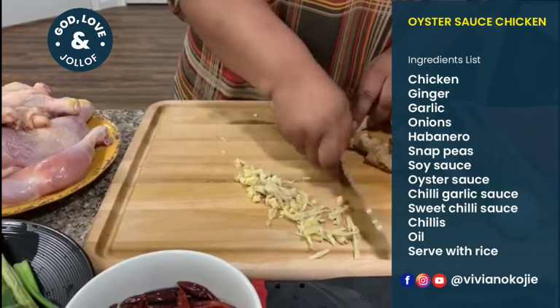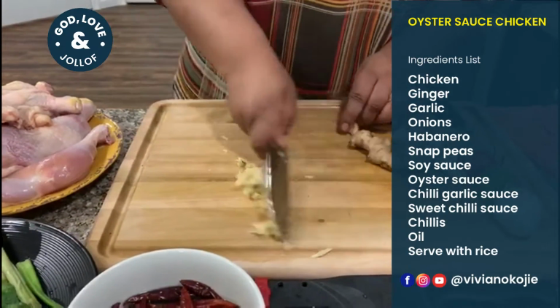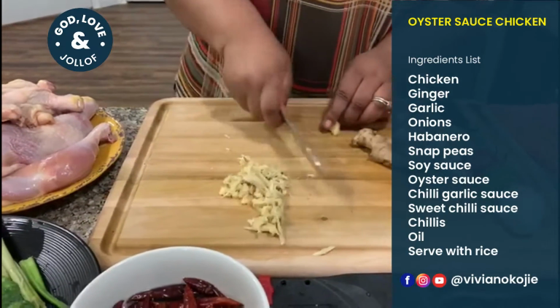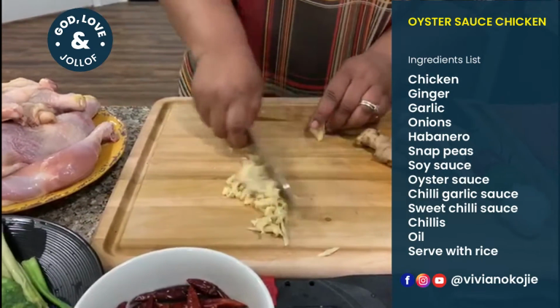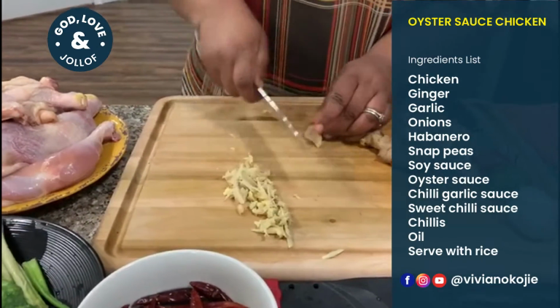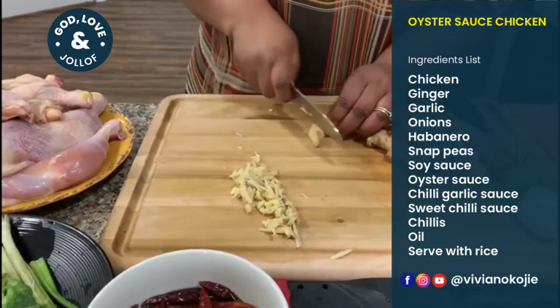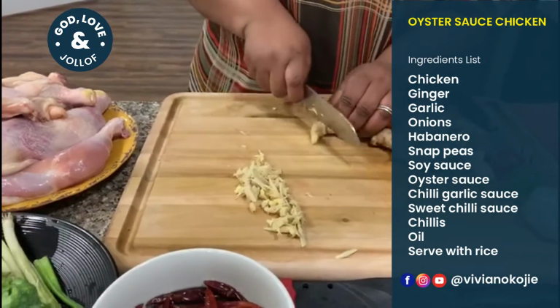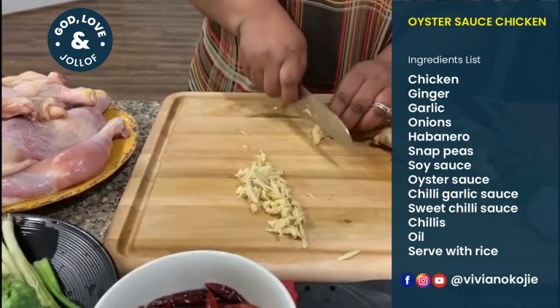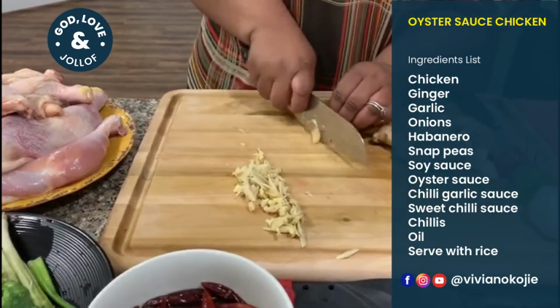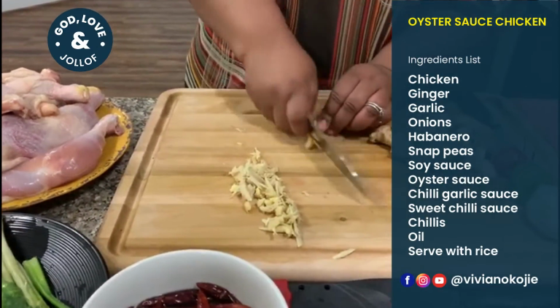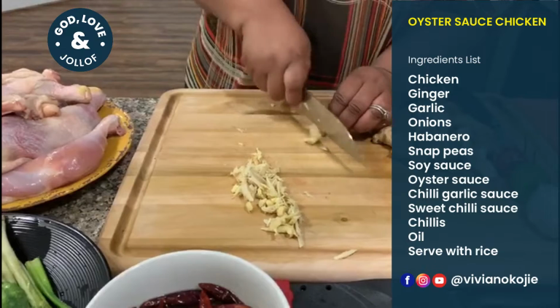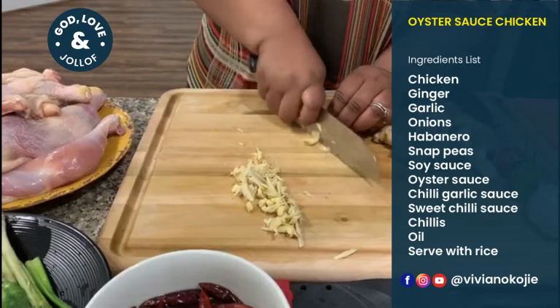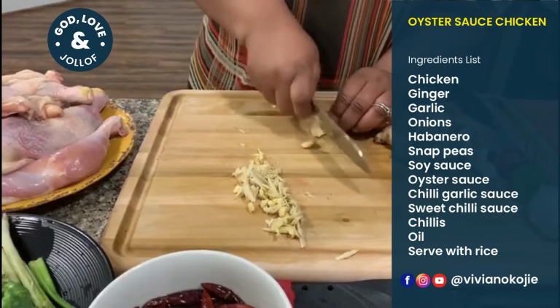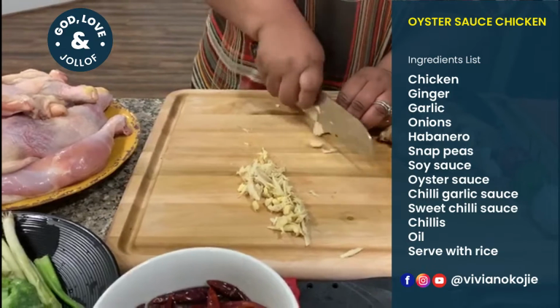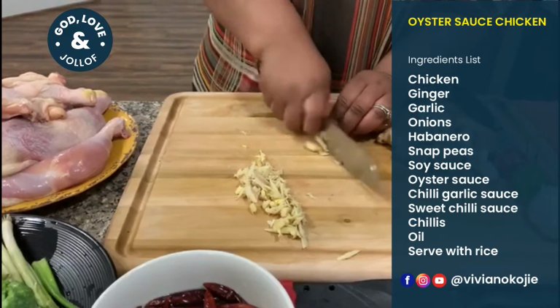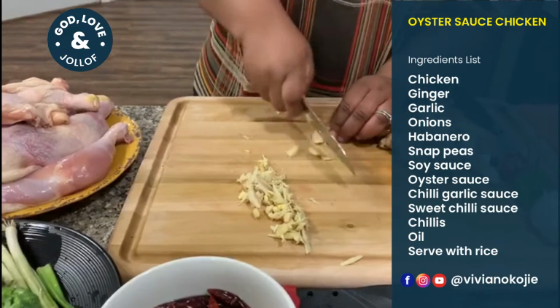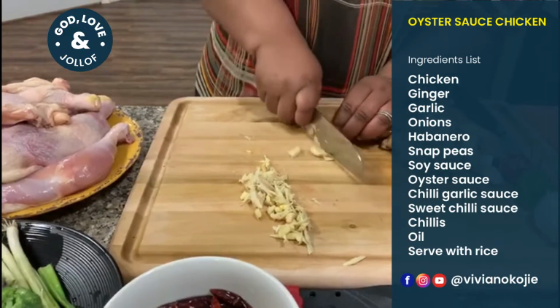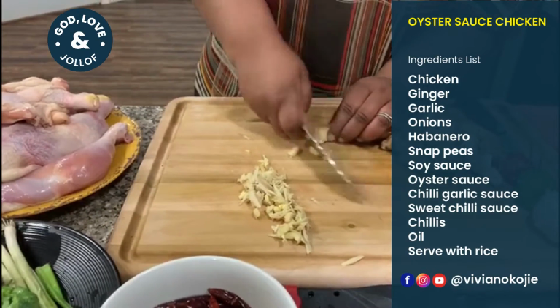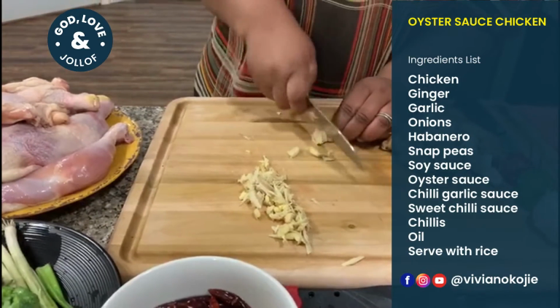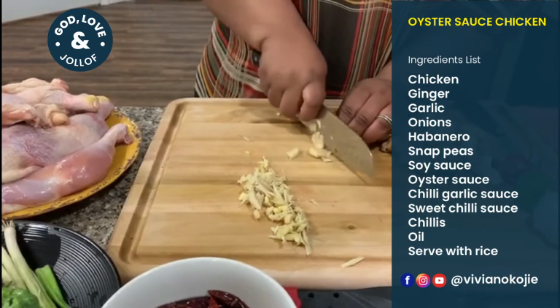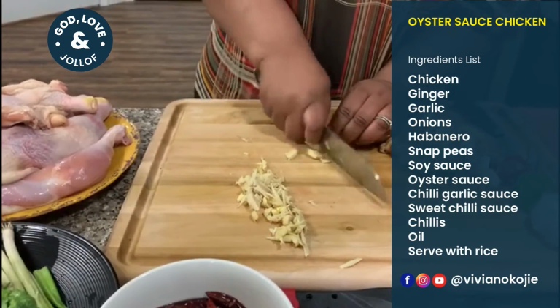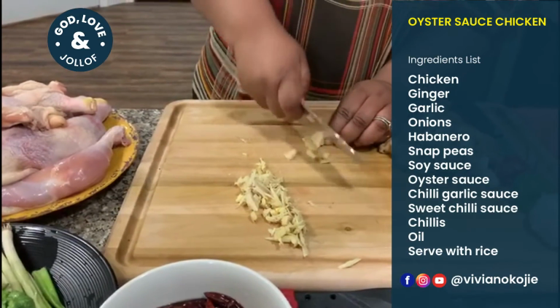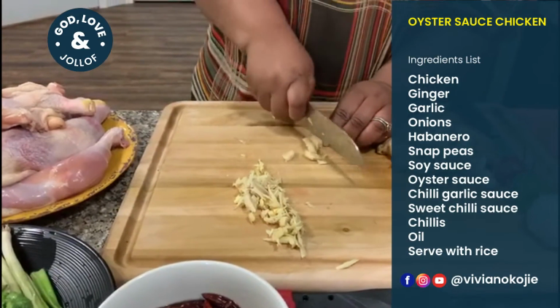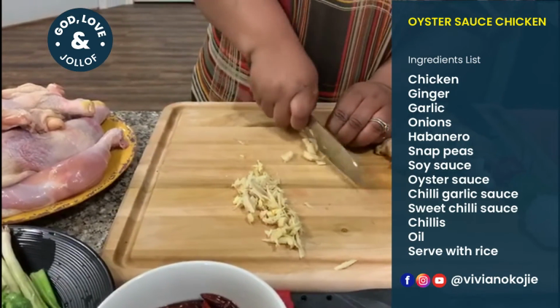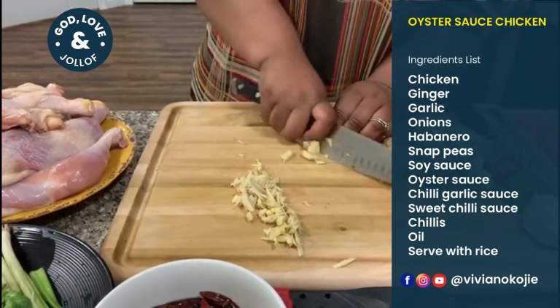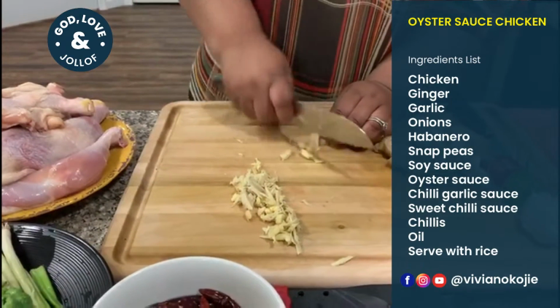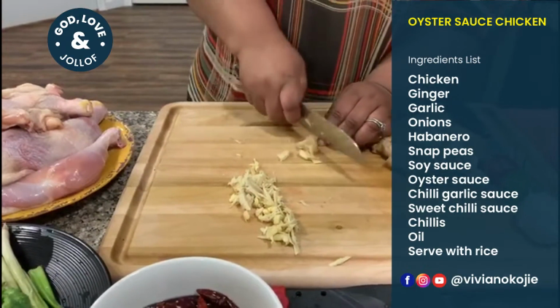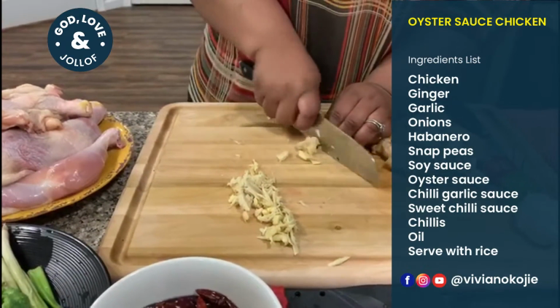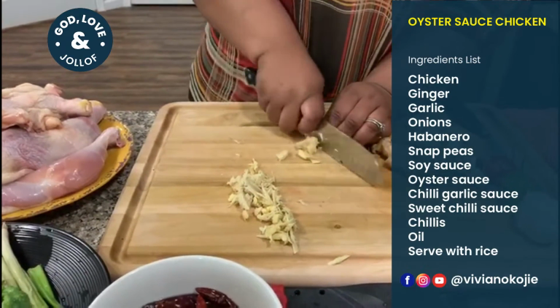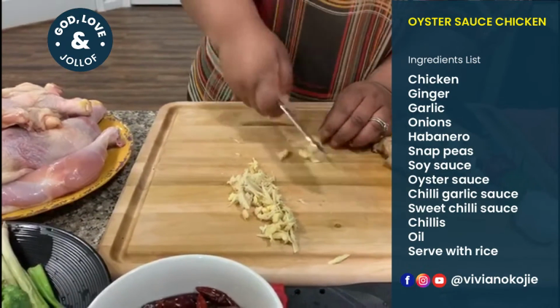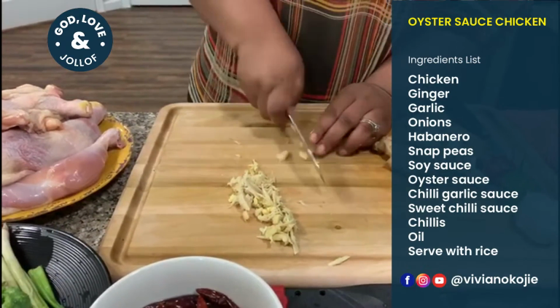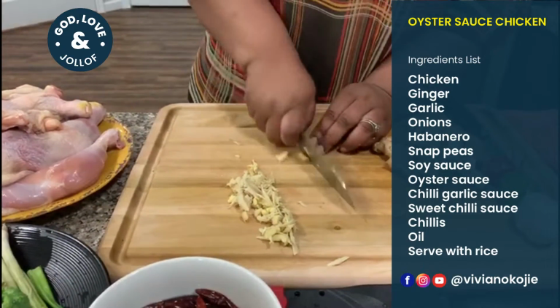You can use as much ginger as you want, or as little as you want.